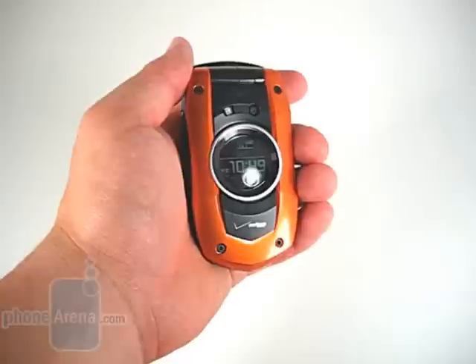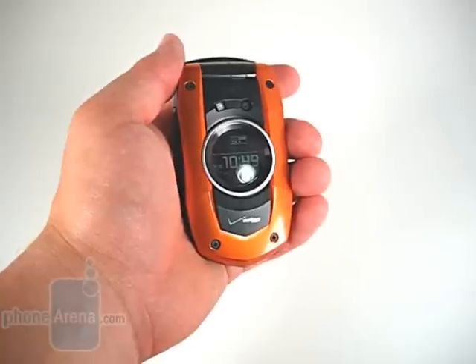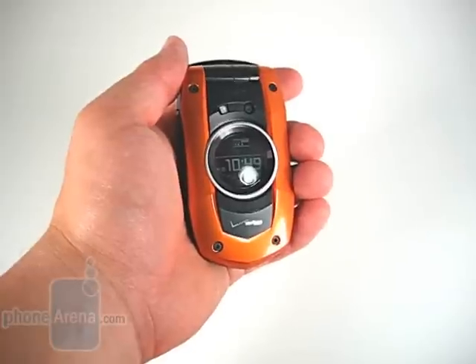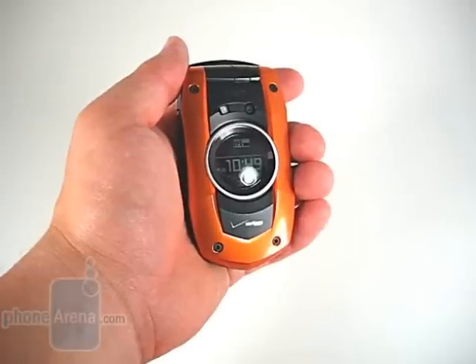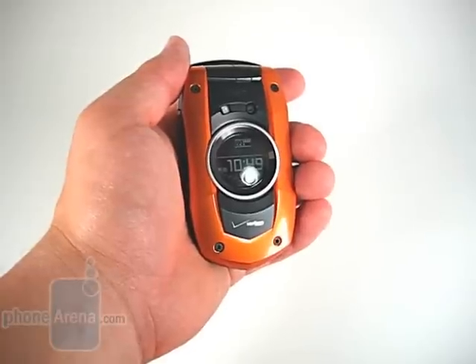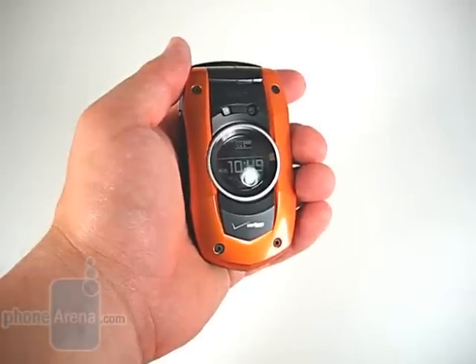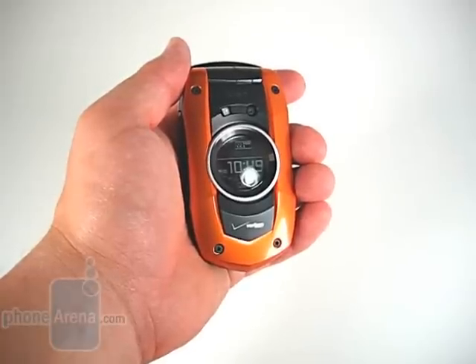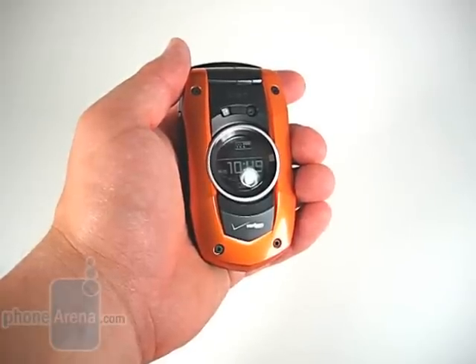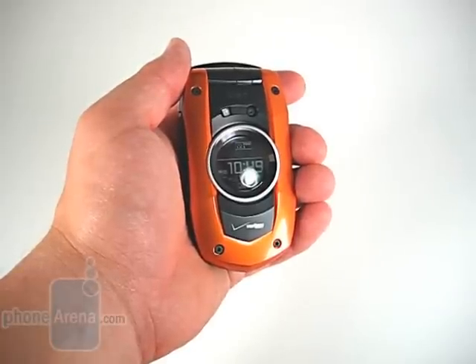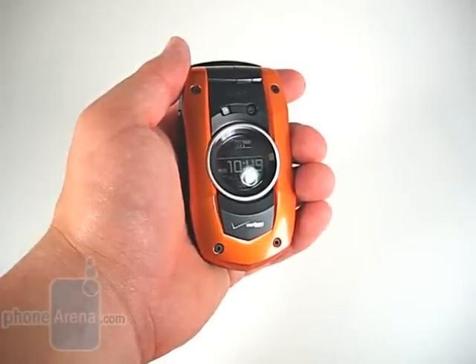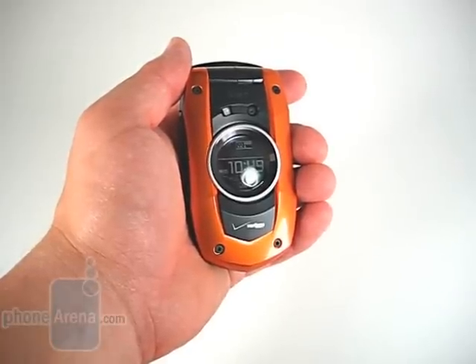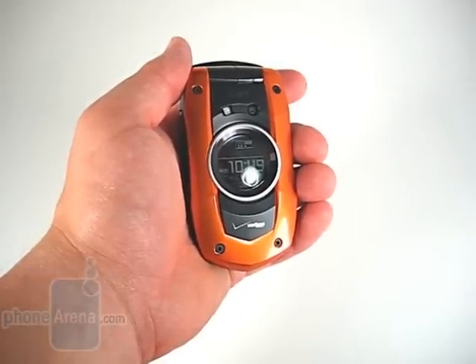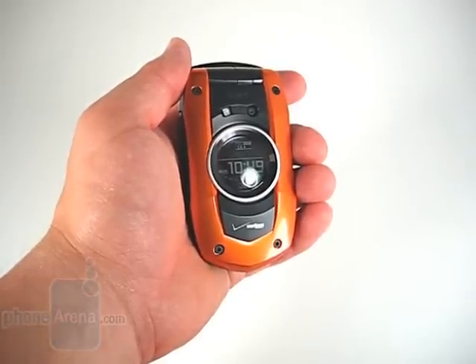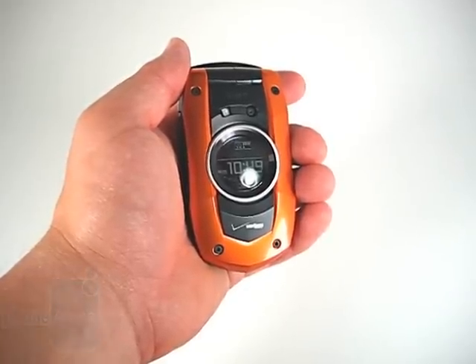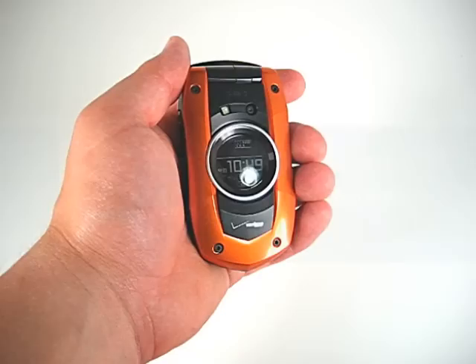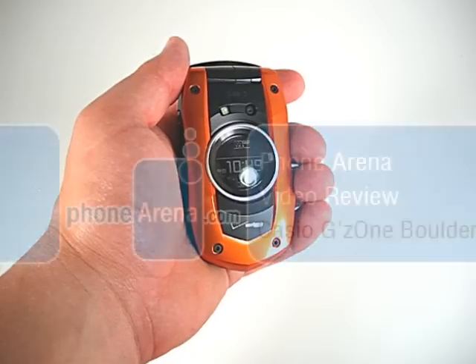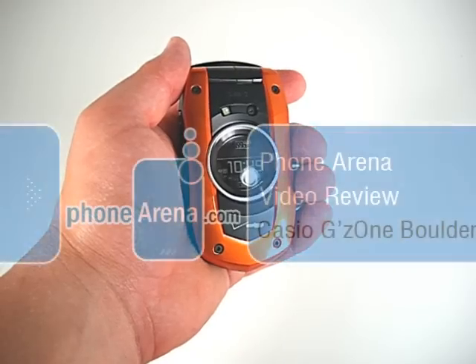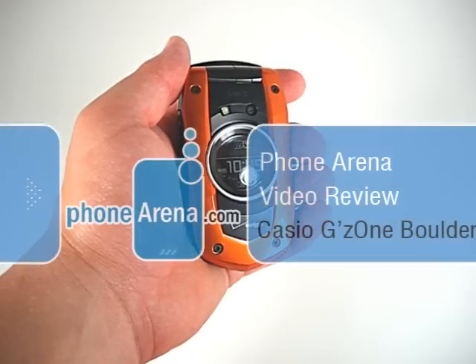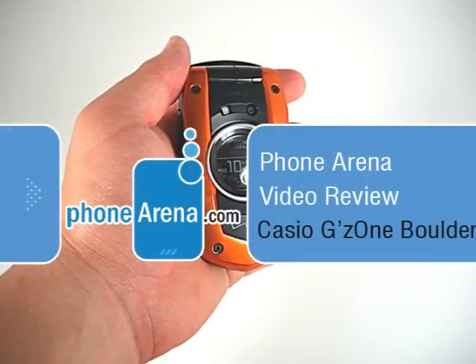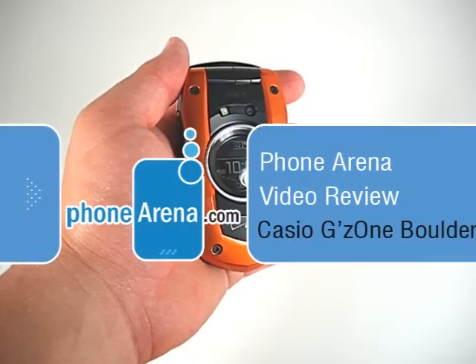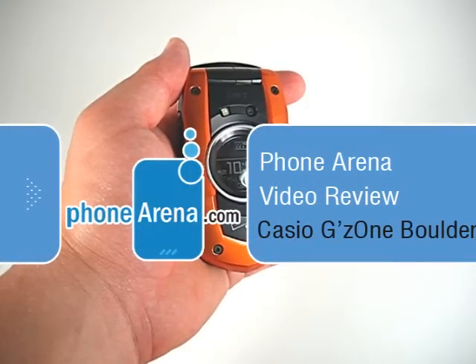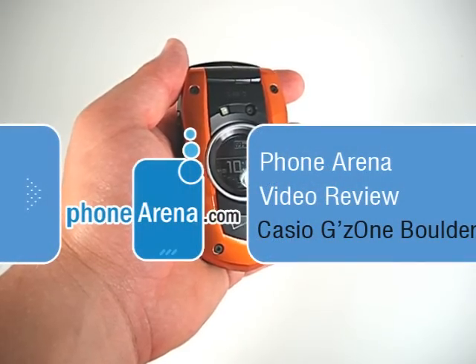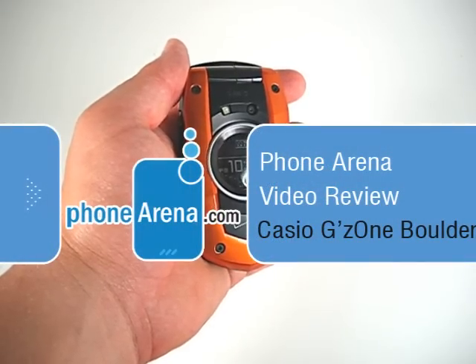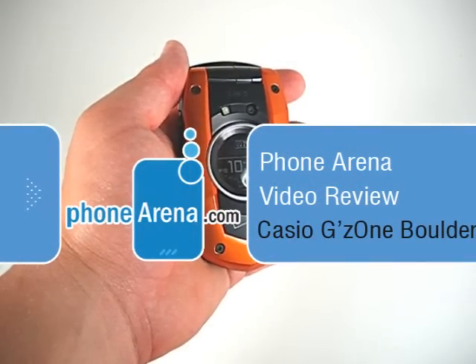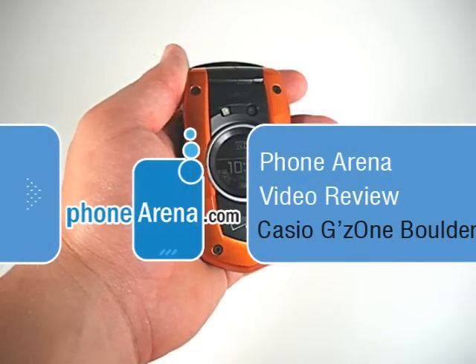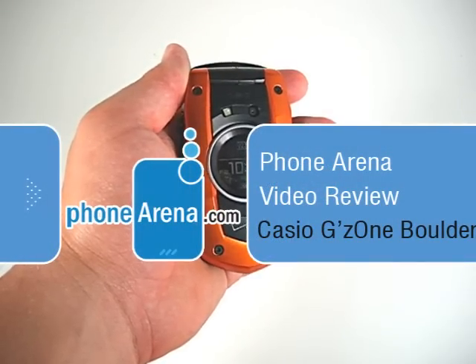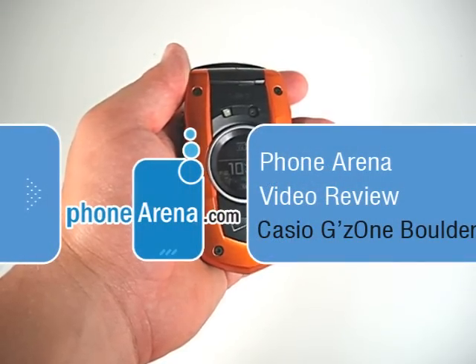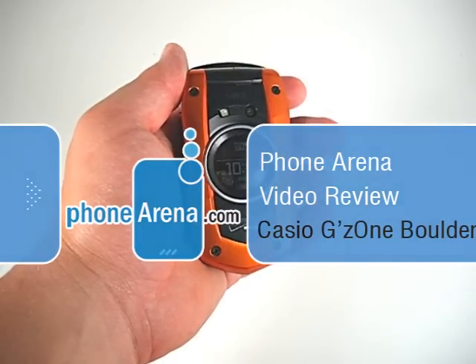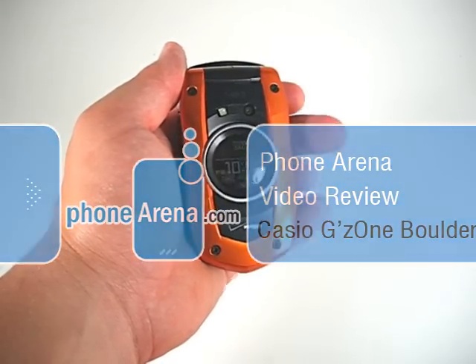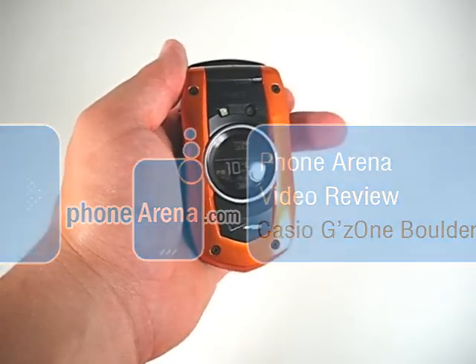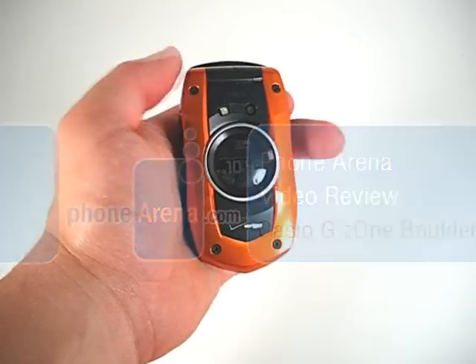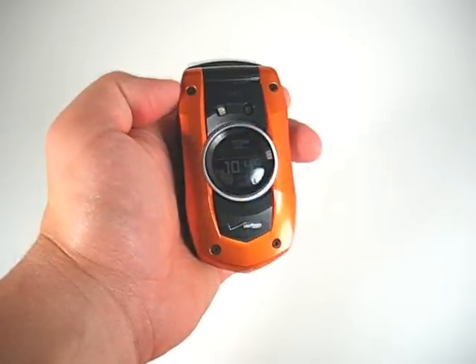Welcome to the PhoneArena.com video review of the Casio GZ1 Boulder. The Boulder is one of two new push-to-talk devices from Verizon Wireless.